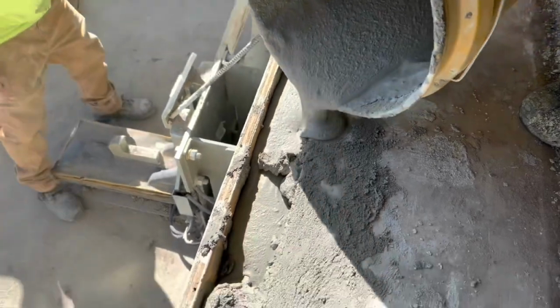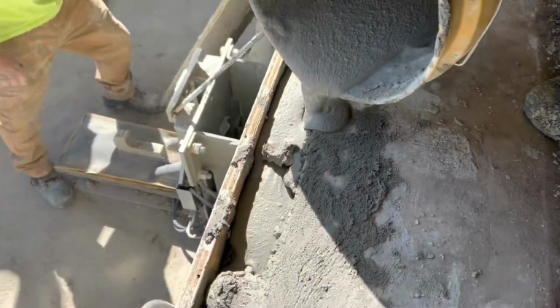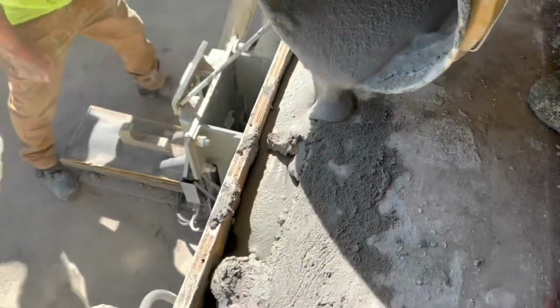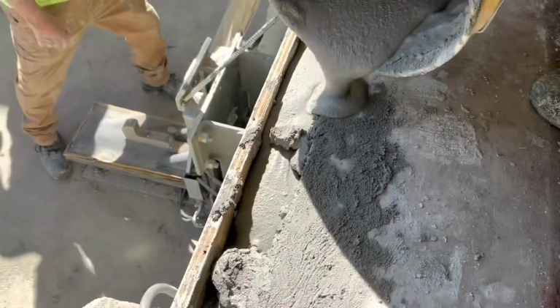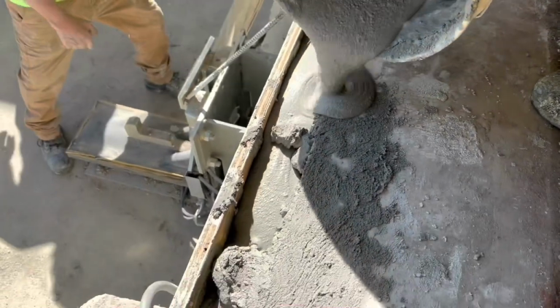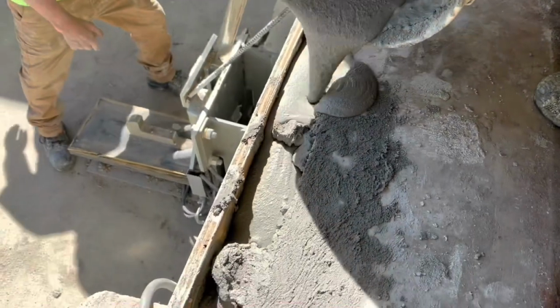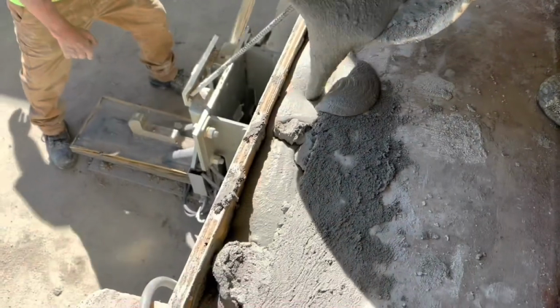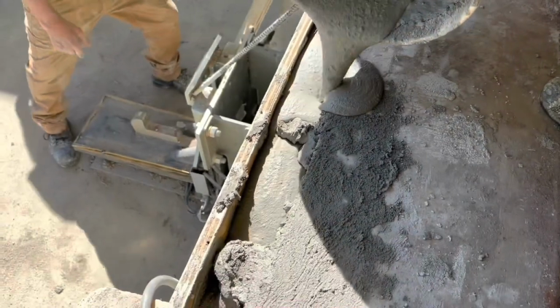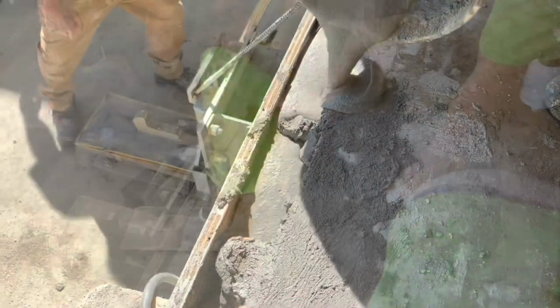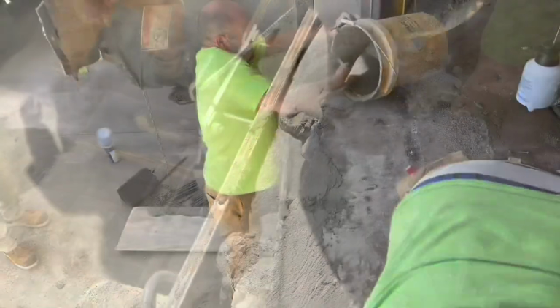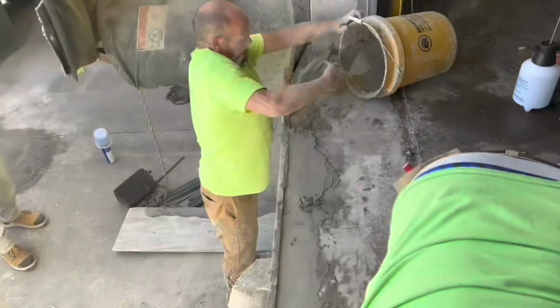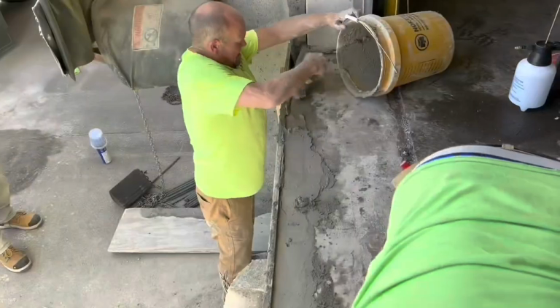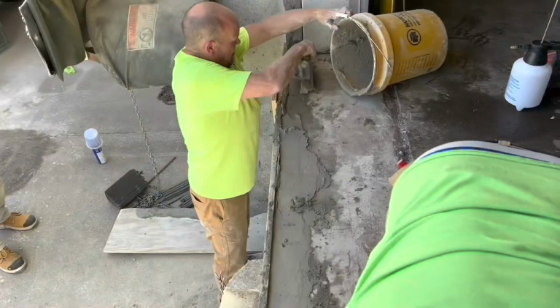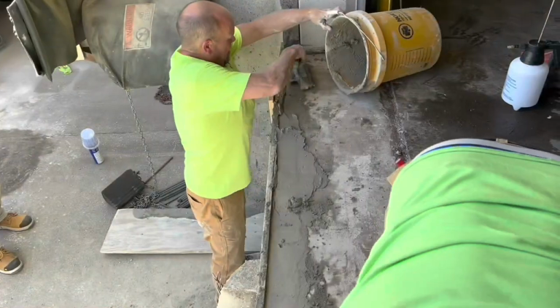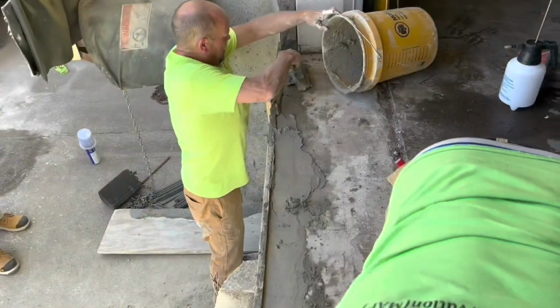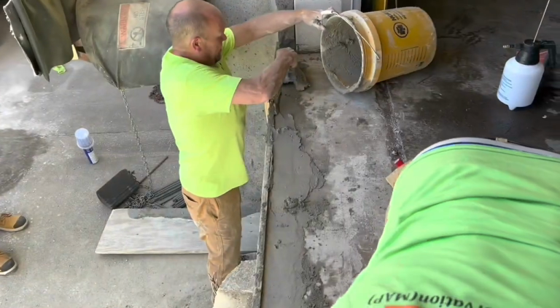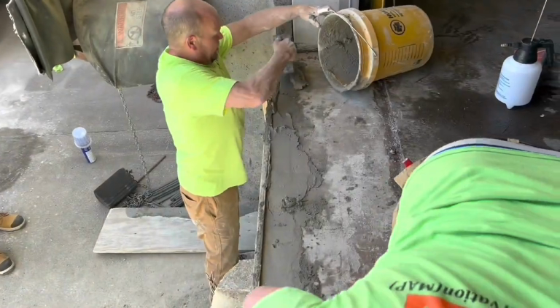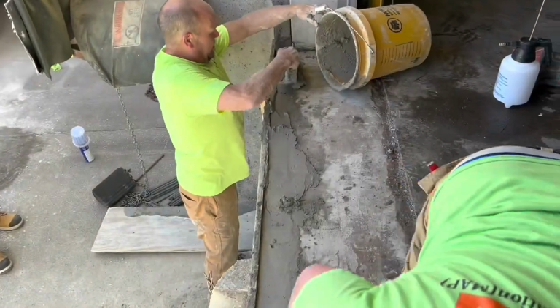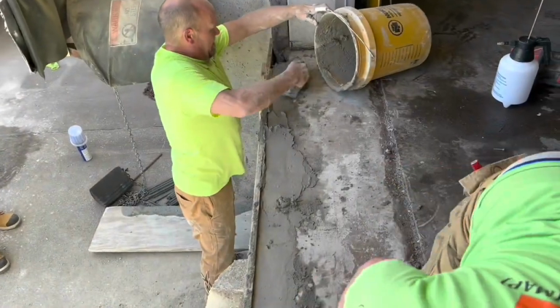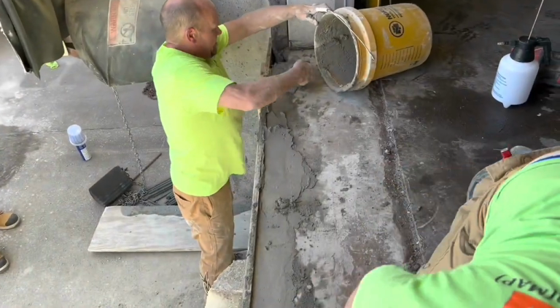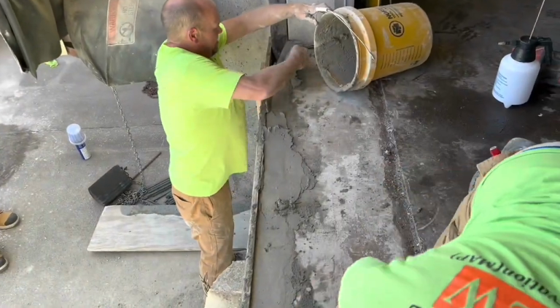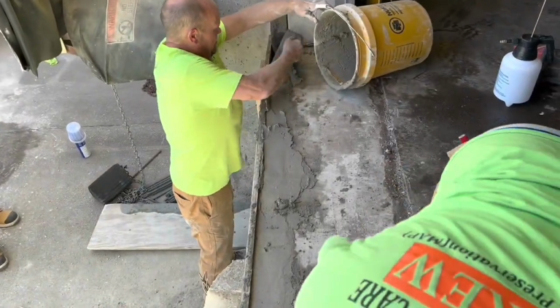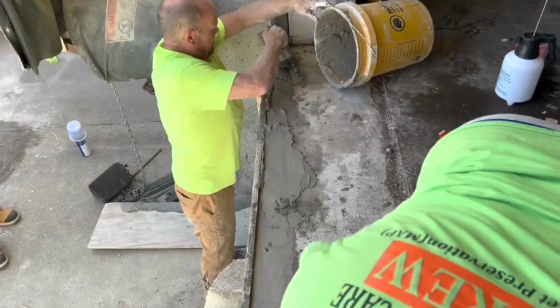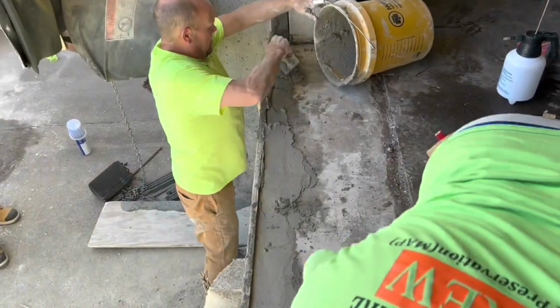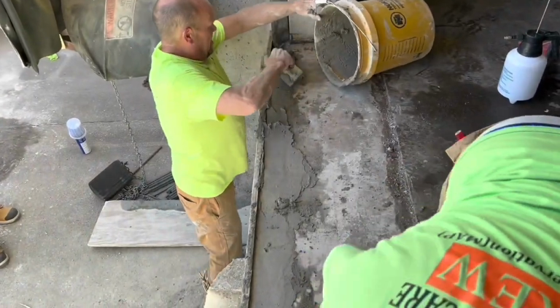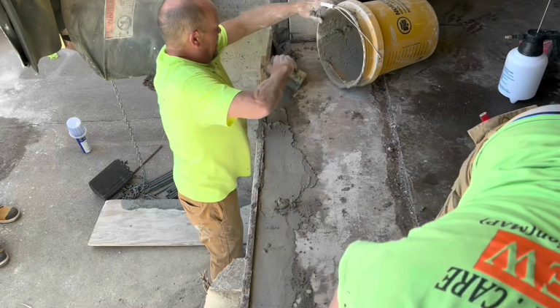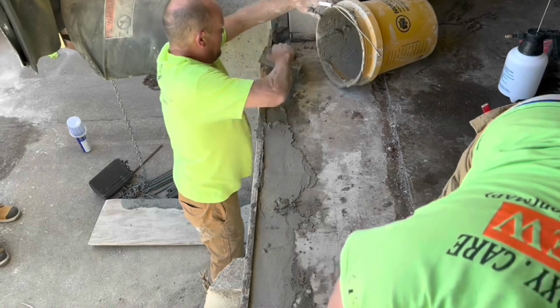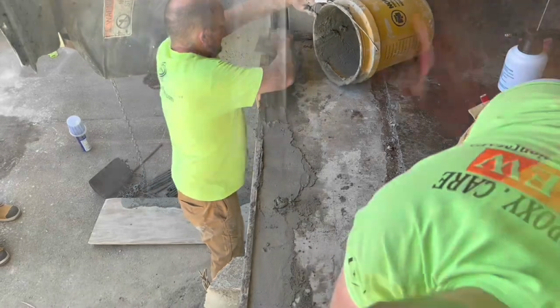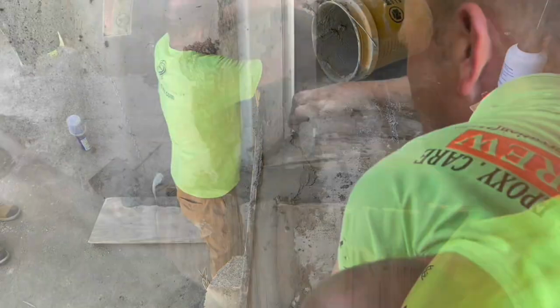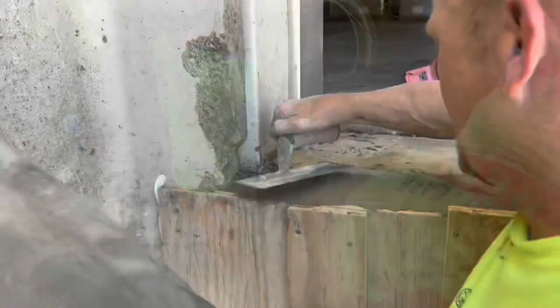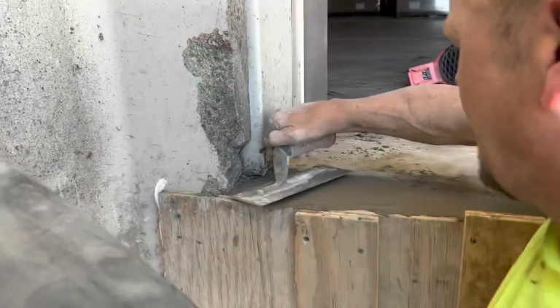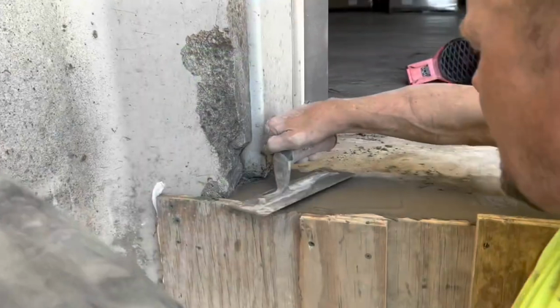With the form filled, it's then just a matter of topping off the sill and then finishing it smooth.